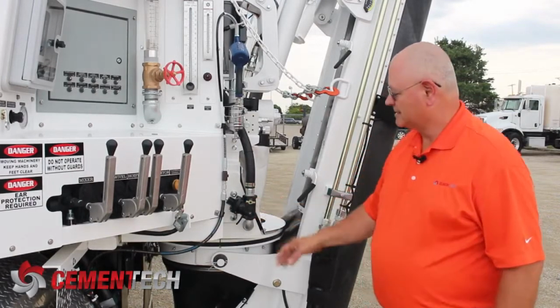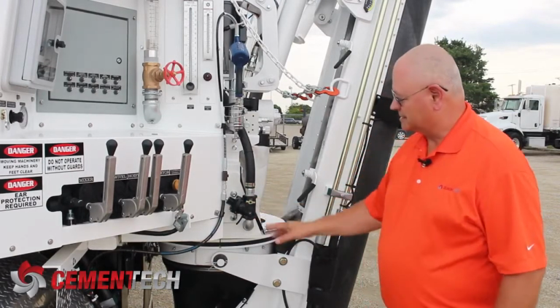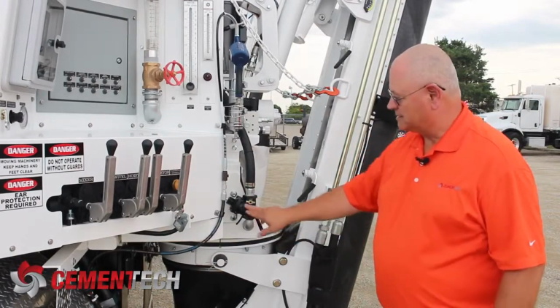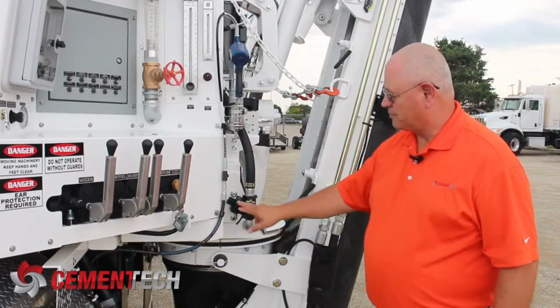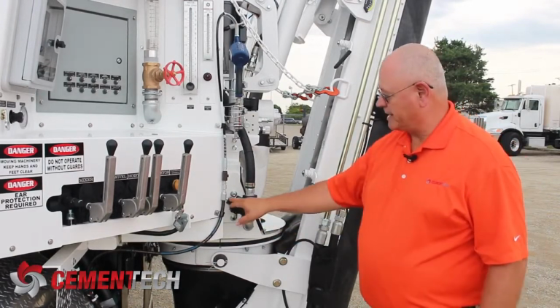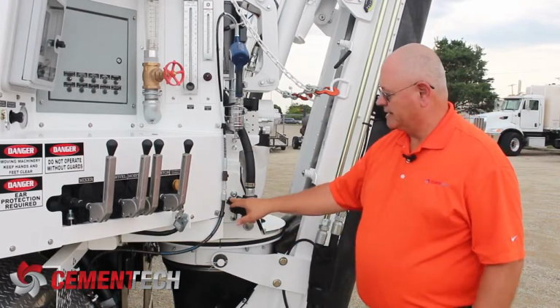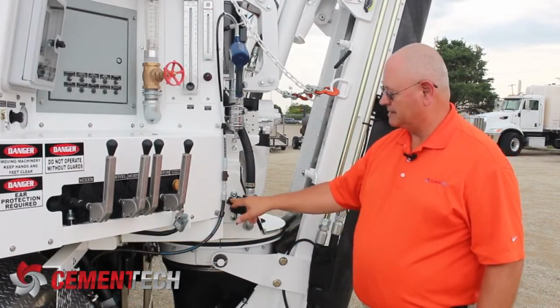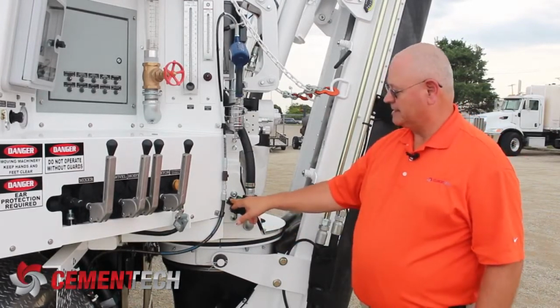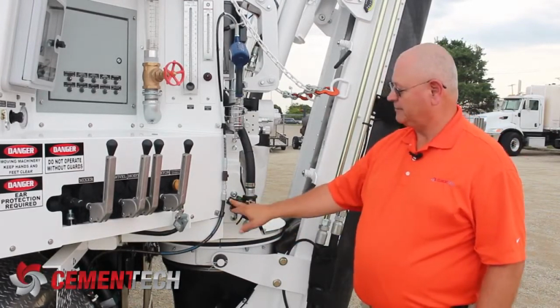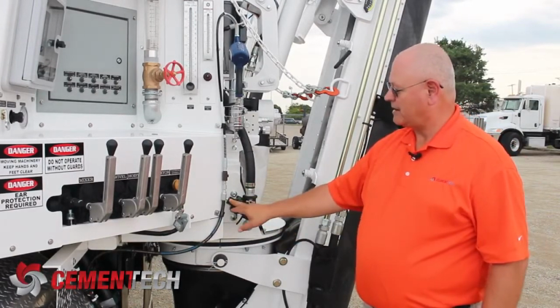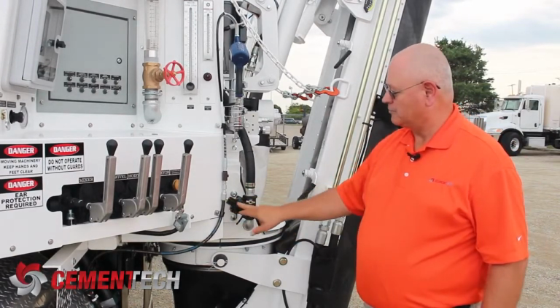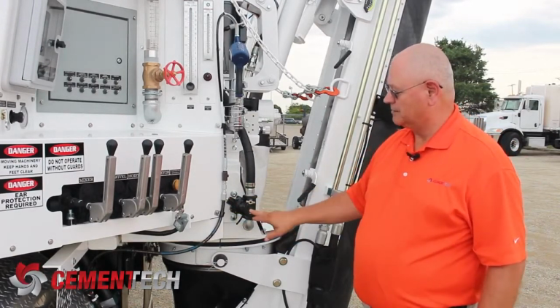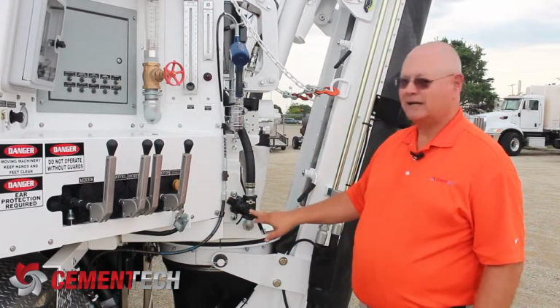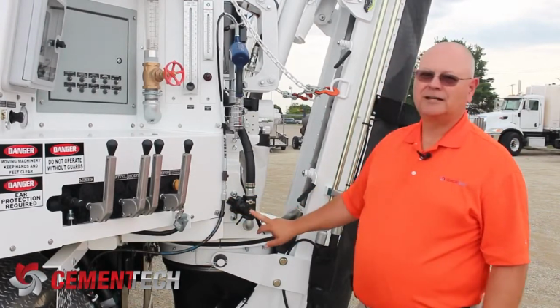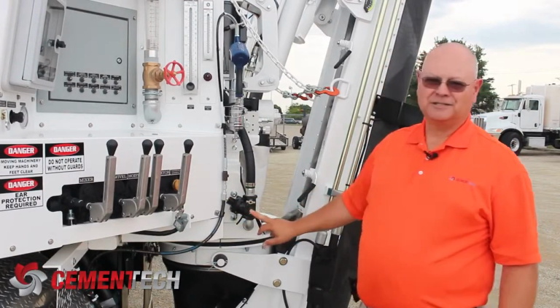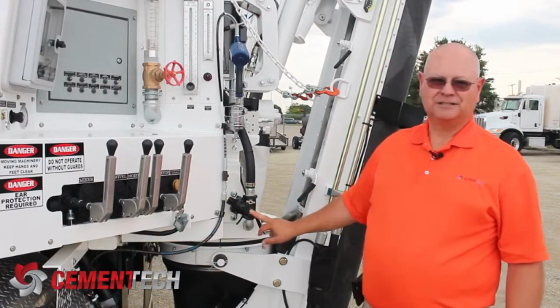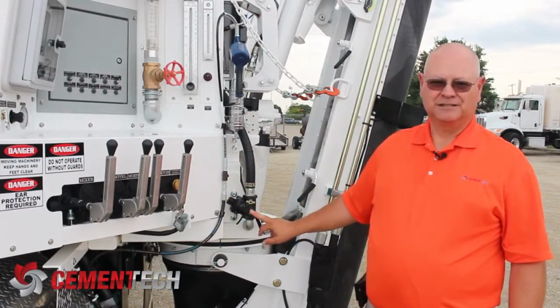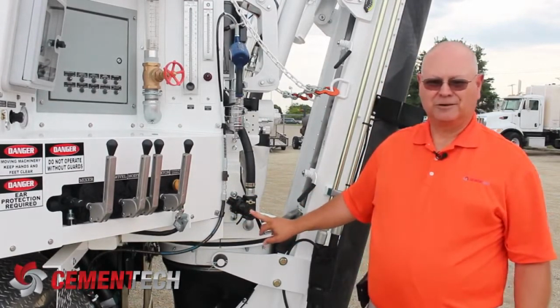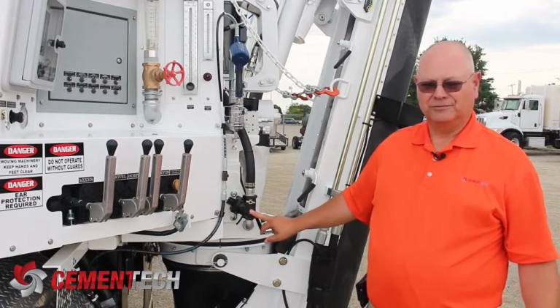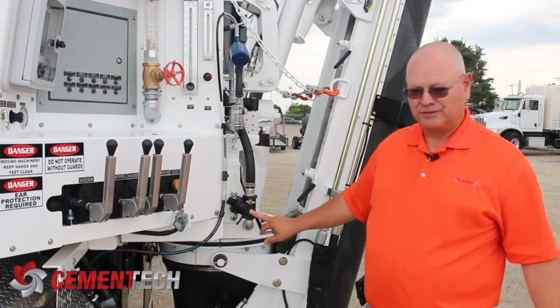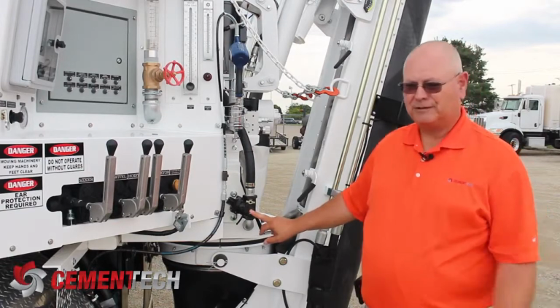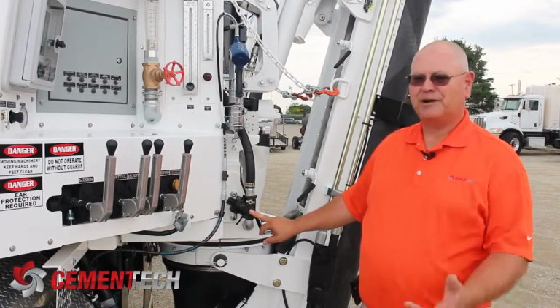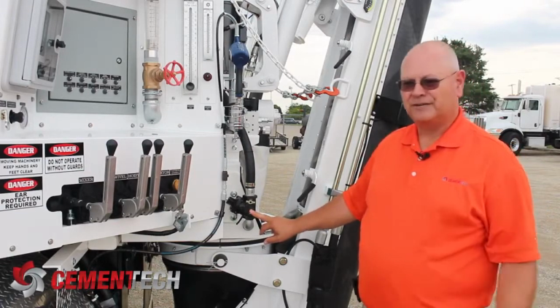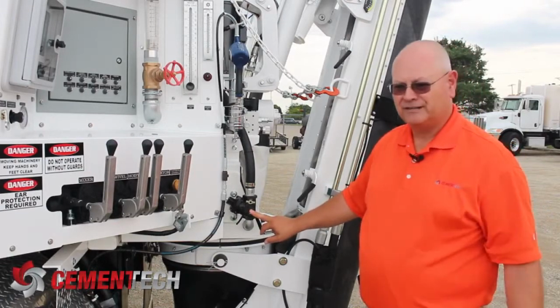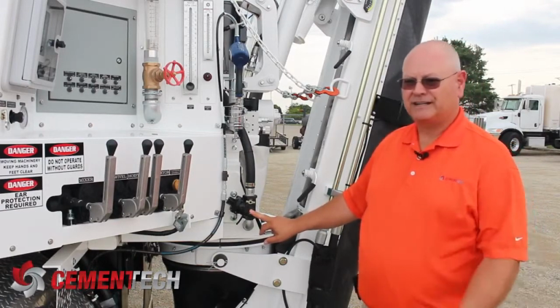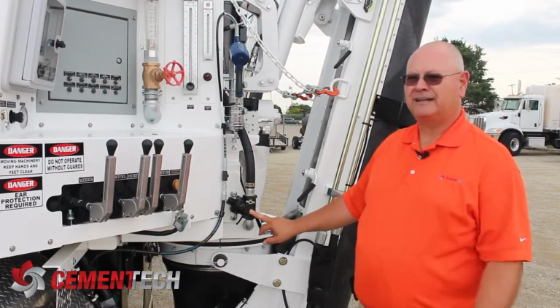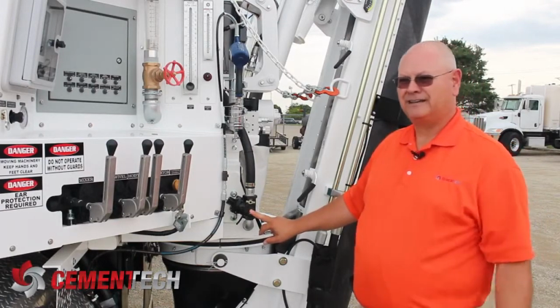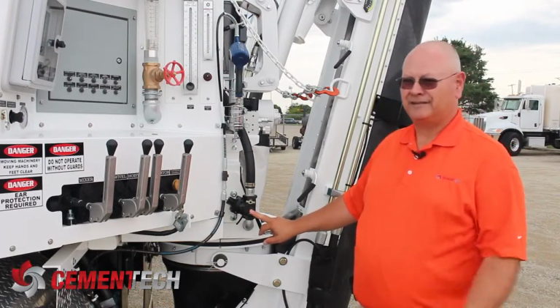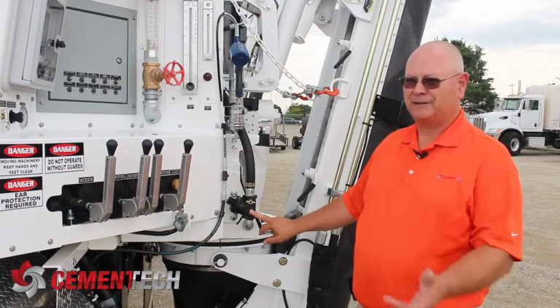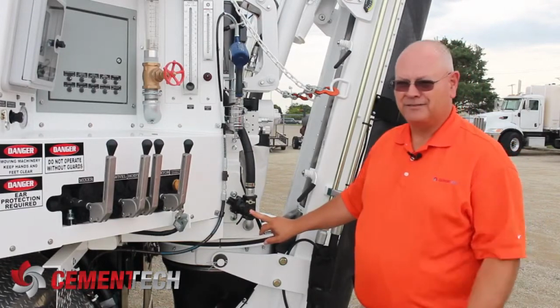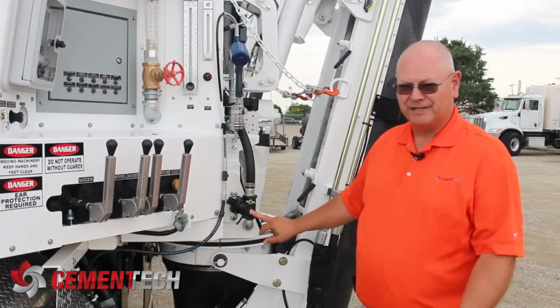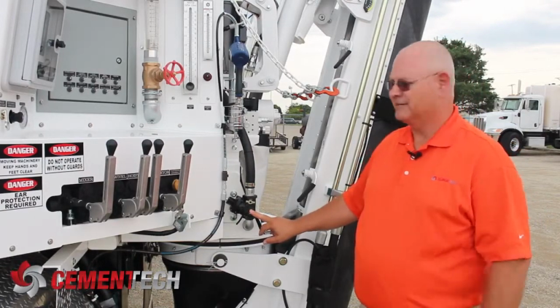Because the spring that's in this valve will not close it. There's too much pressure against that plunger in there.